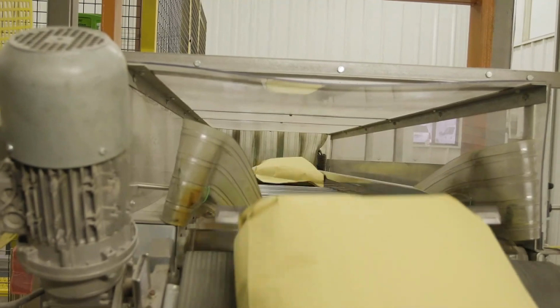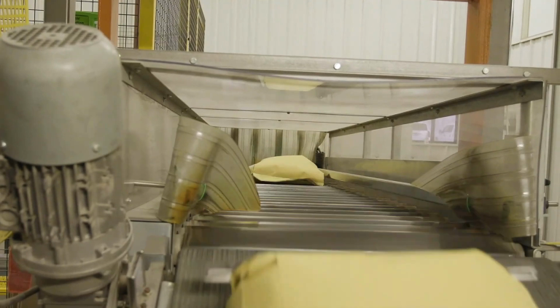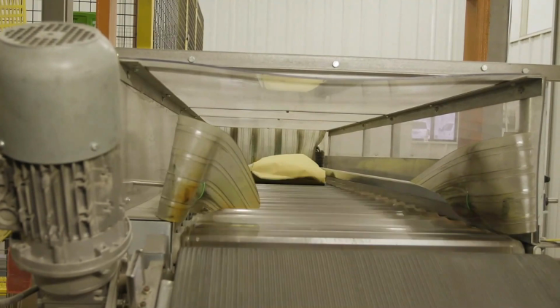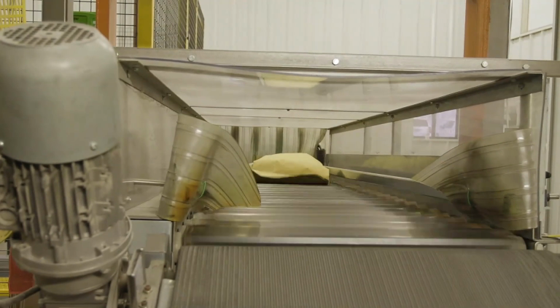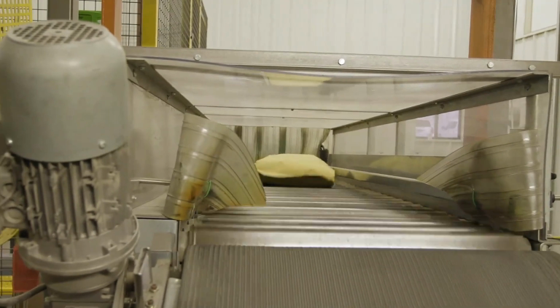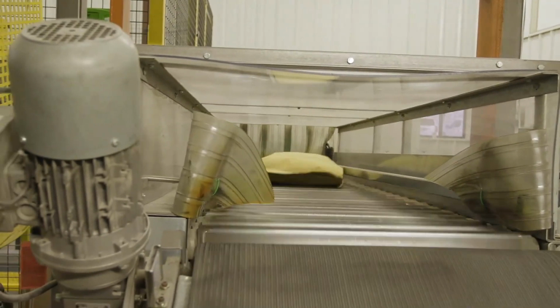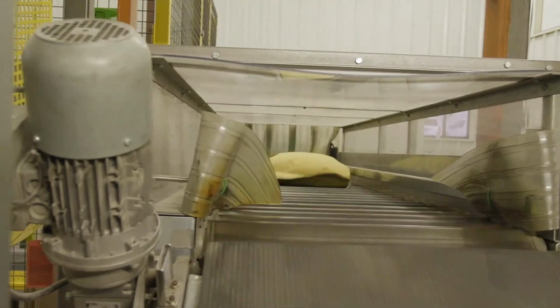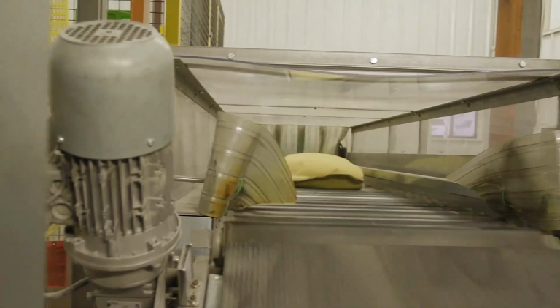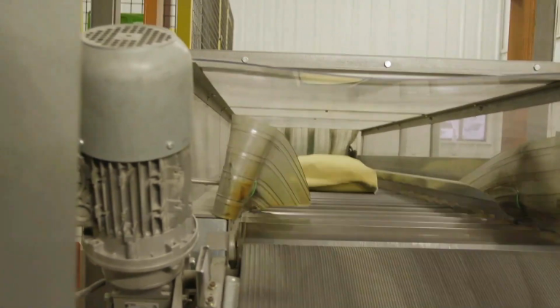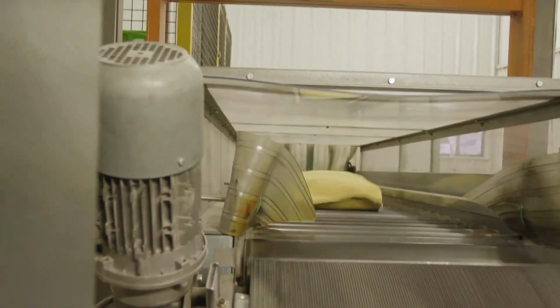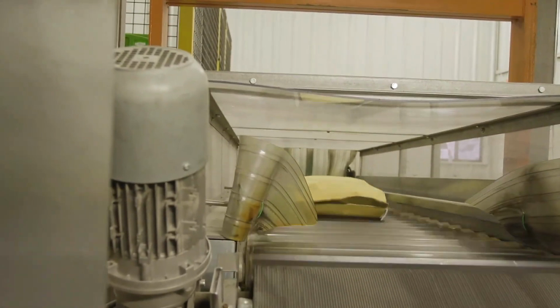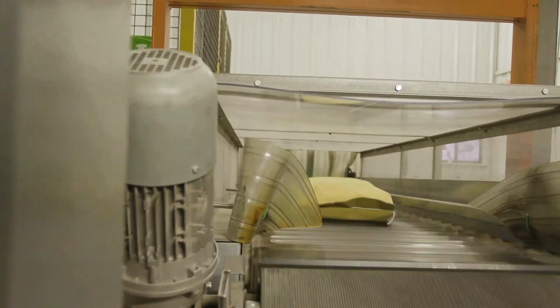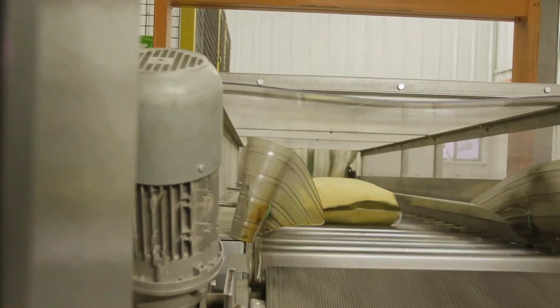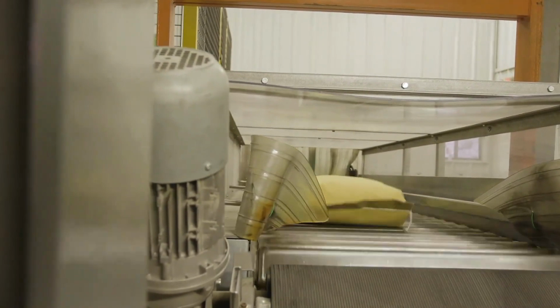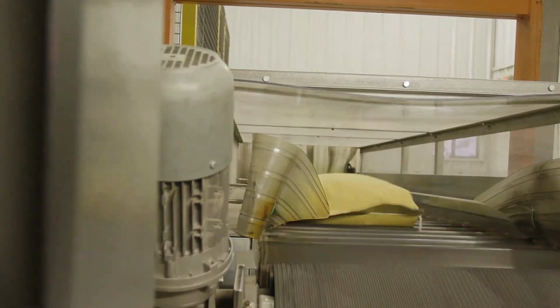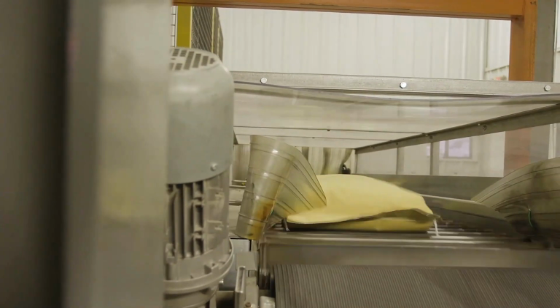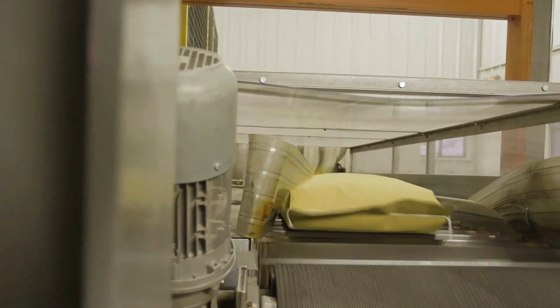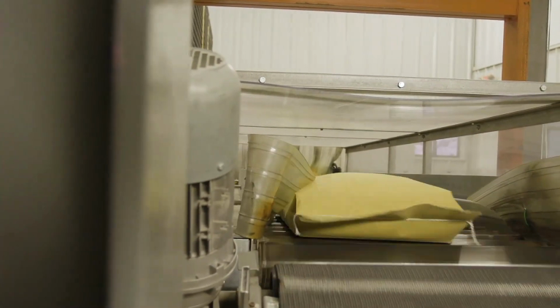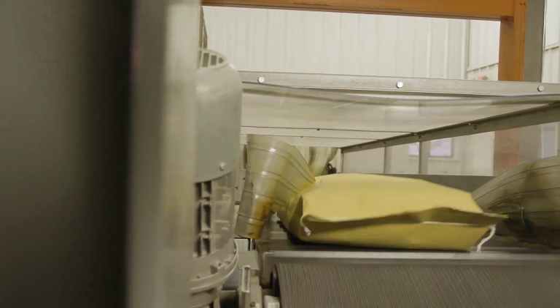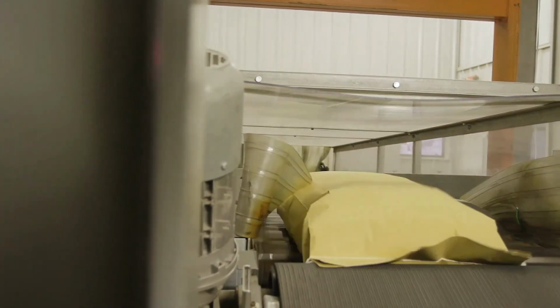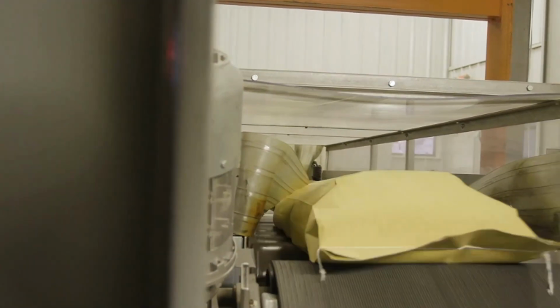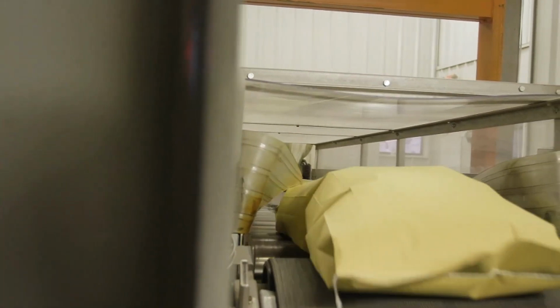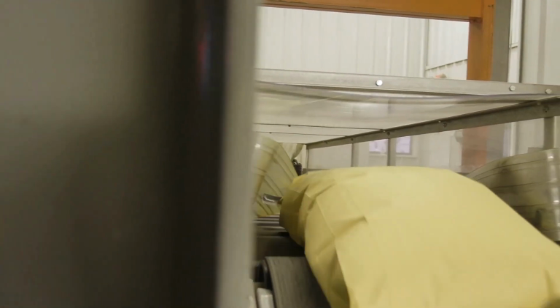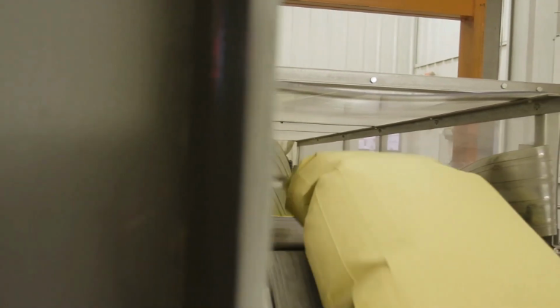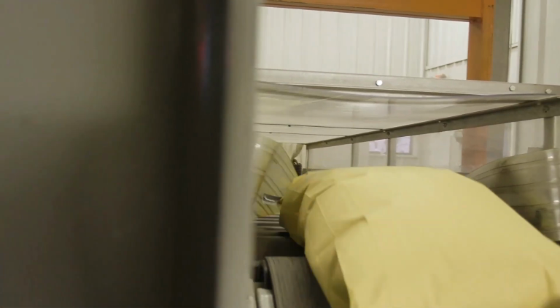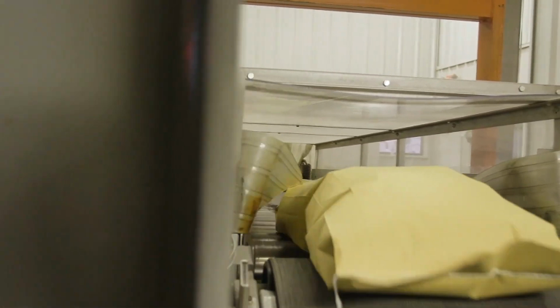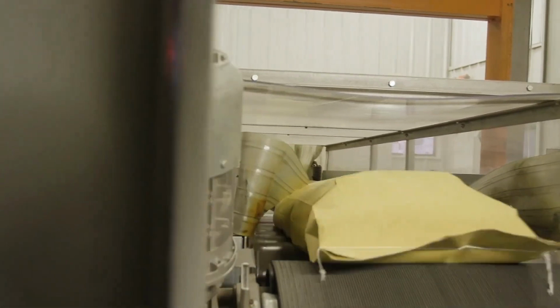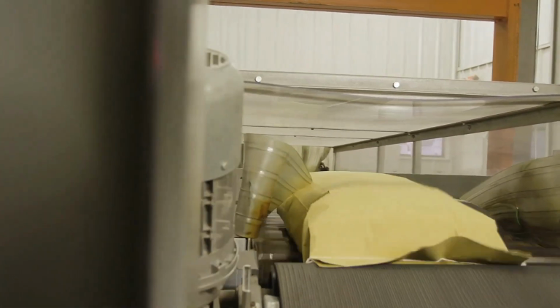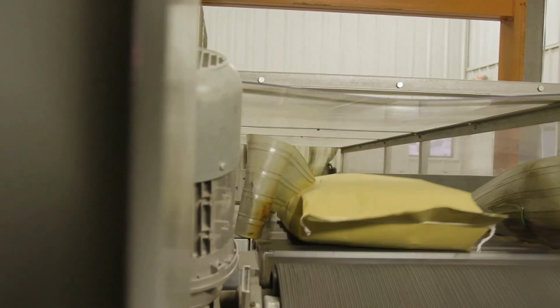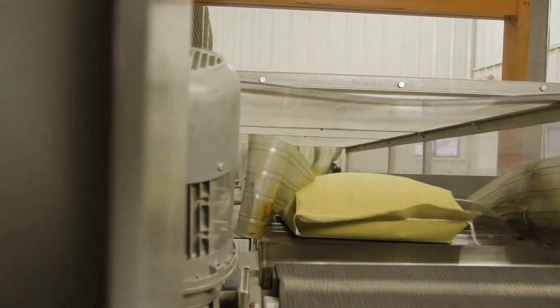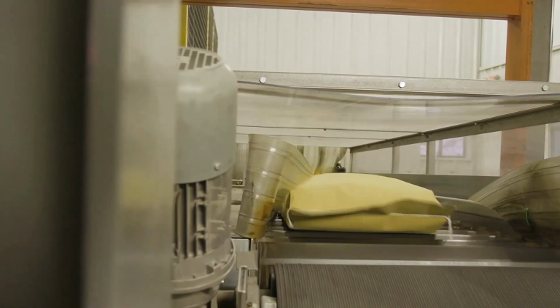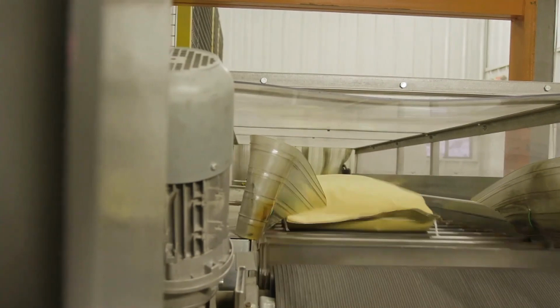Welcome to Total Seed. We're a family-owned seed company working through the best seeds in the world, and this is how we do it.